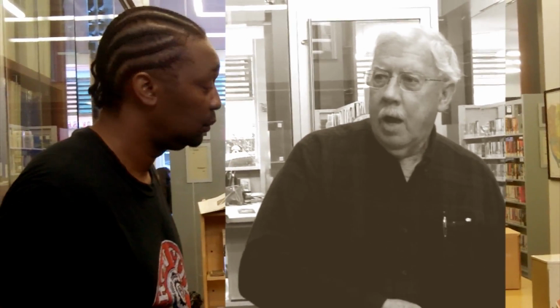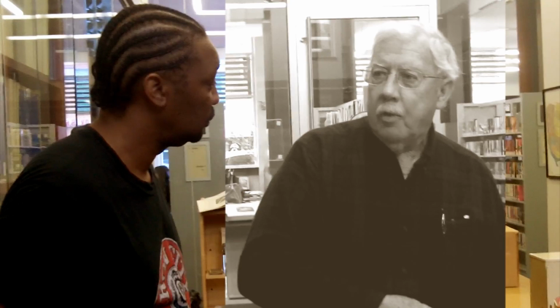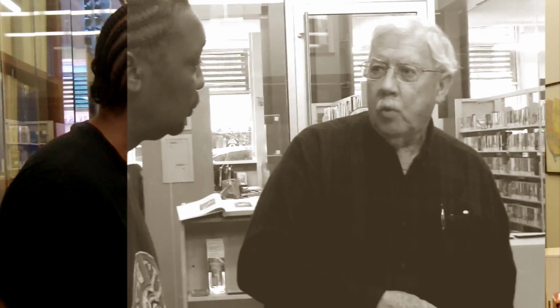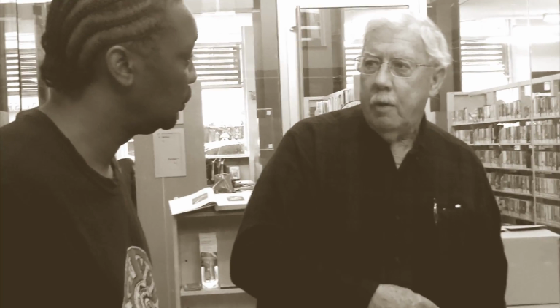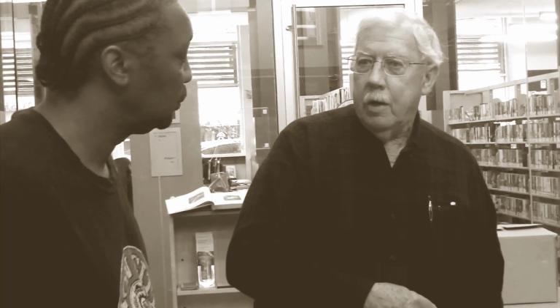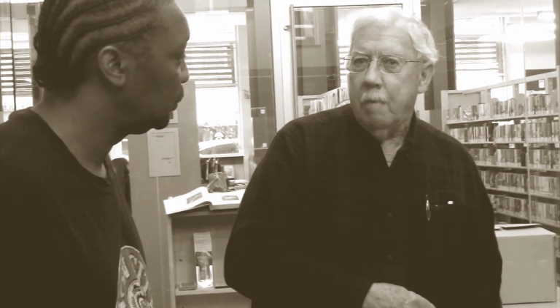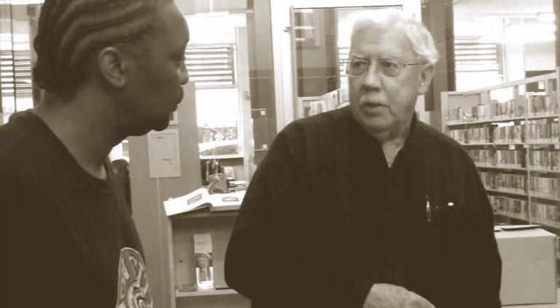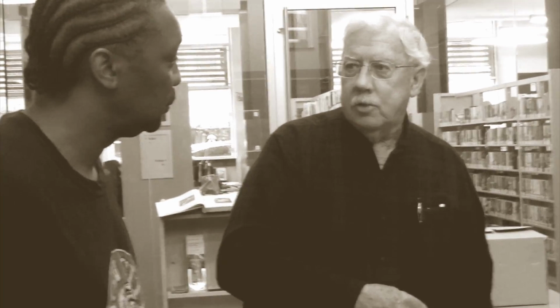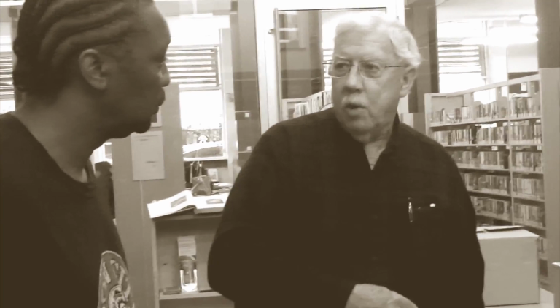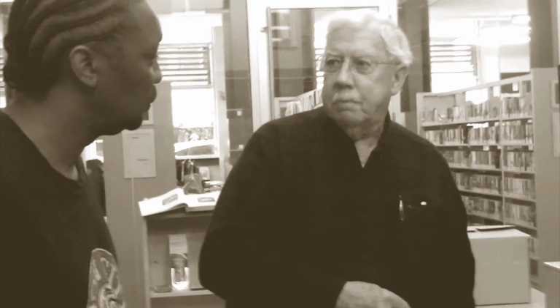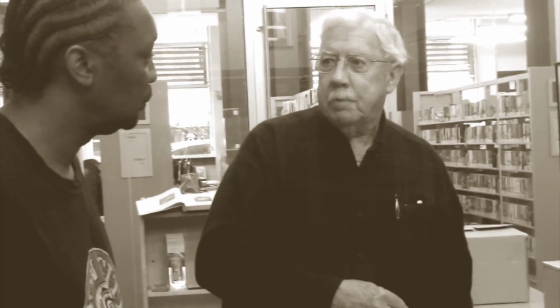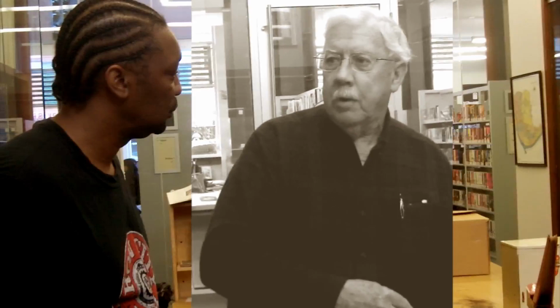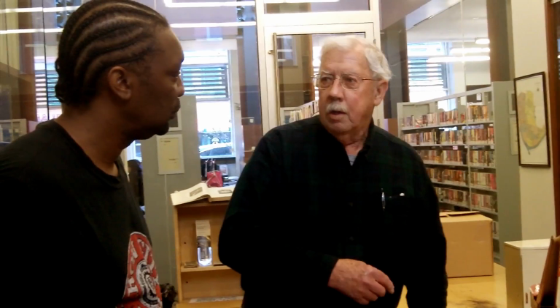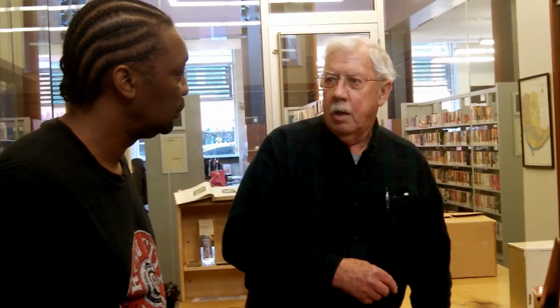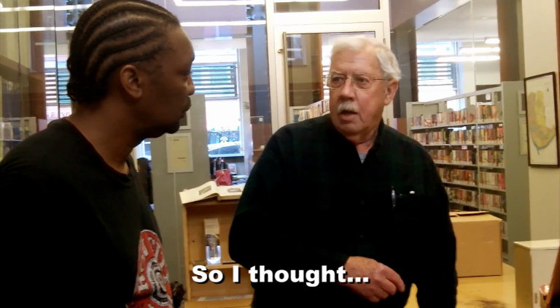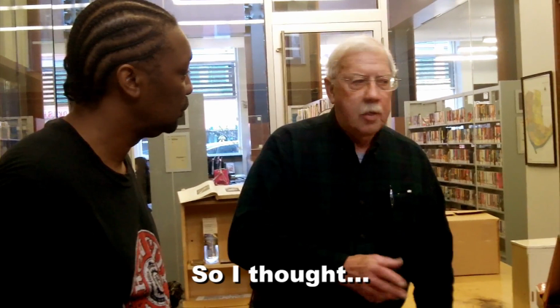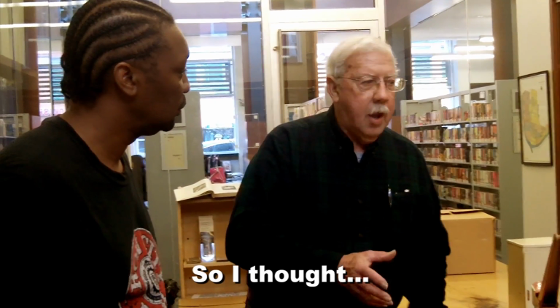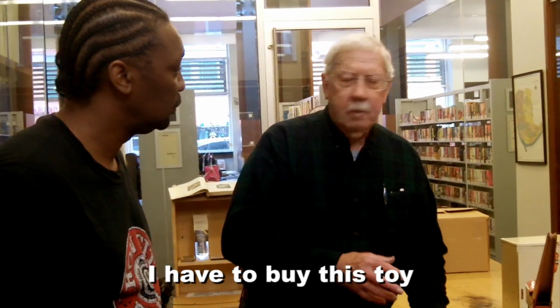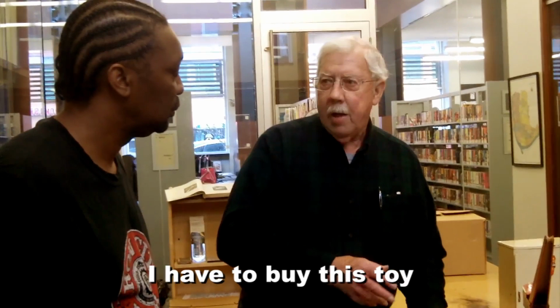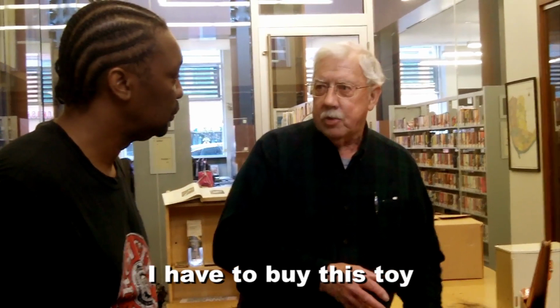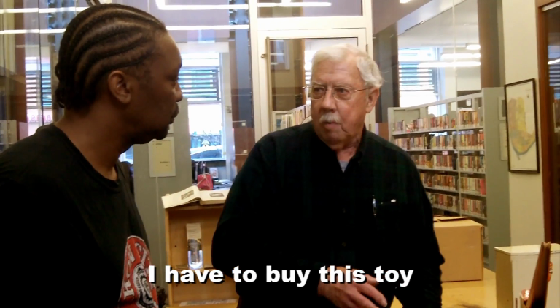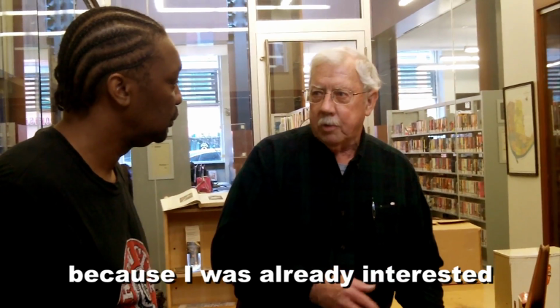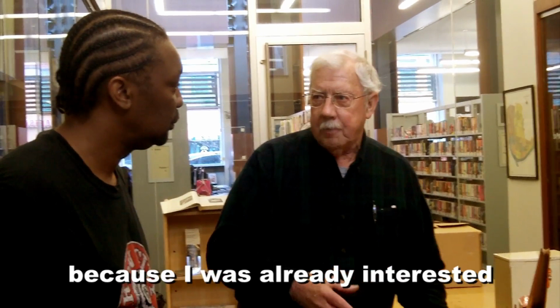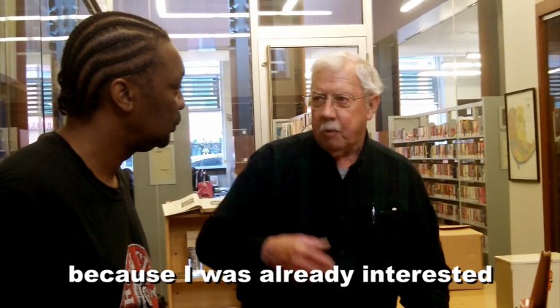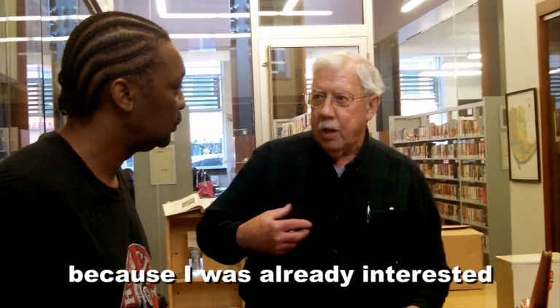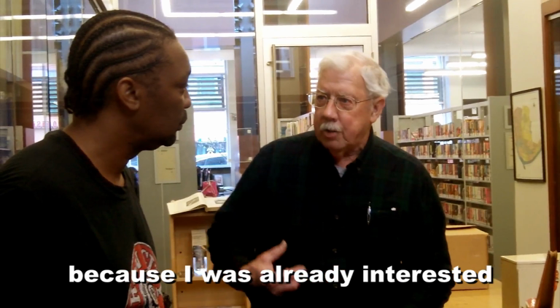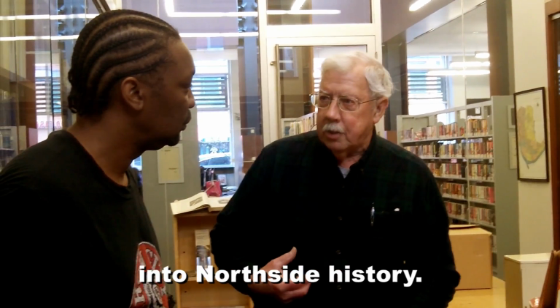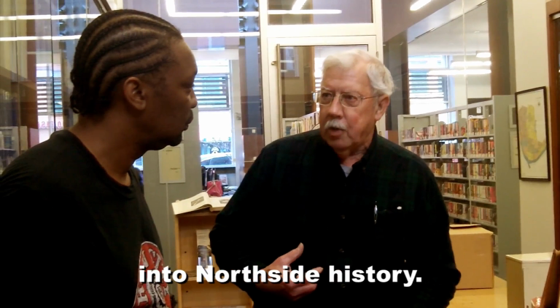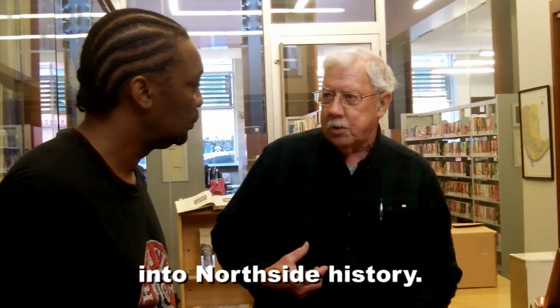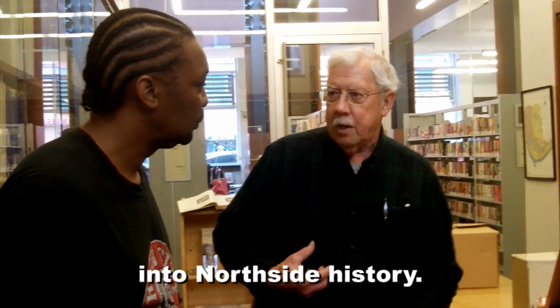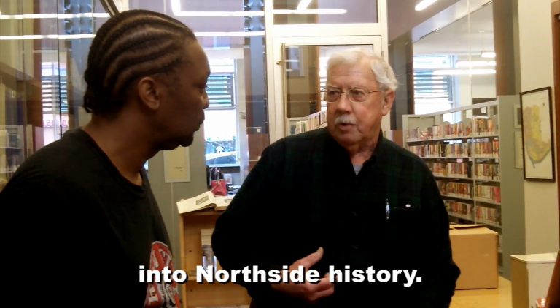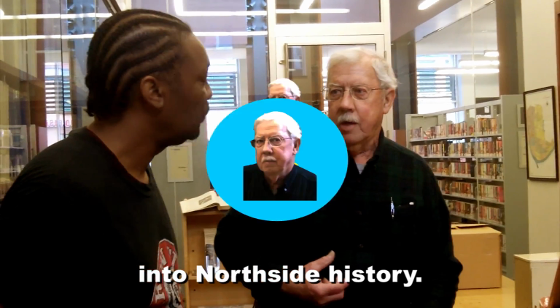I found it on the shelf and I noticed it says Pittsburgh. And I thought, wow, I didn't know they made toys in Pittsburgh. So I thought I have to buy this toy because I was already interested in the north side history.